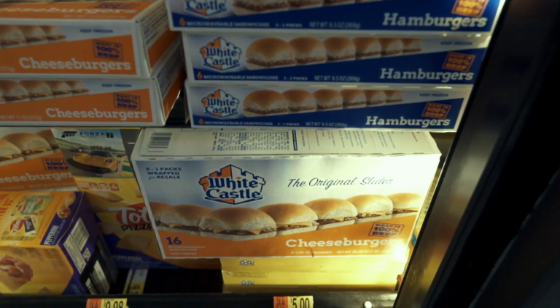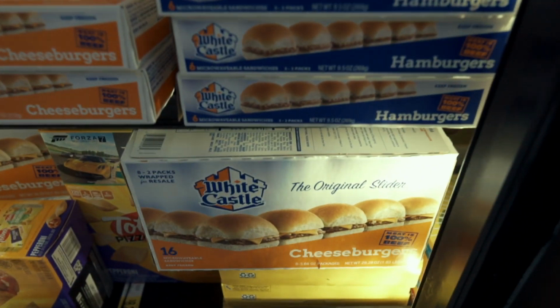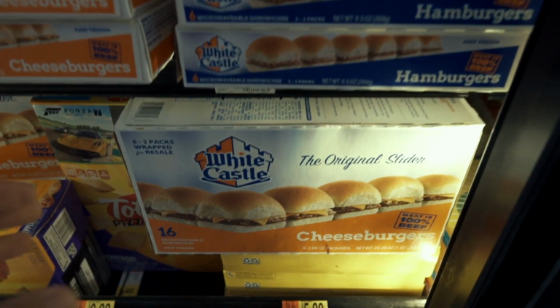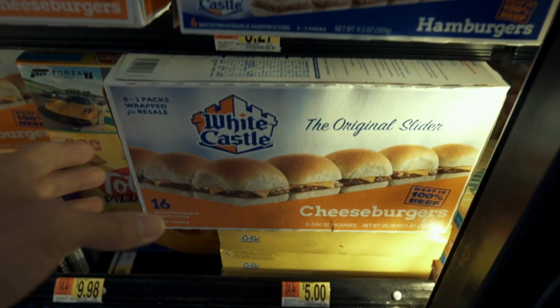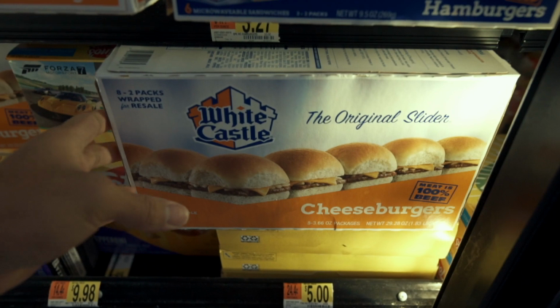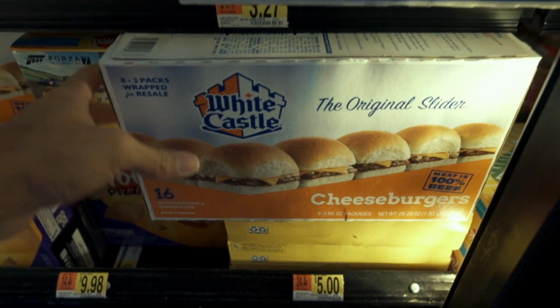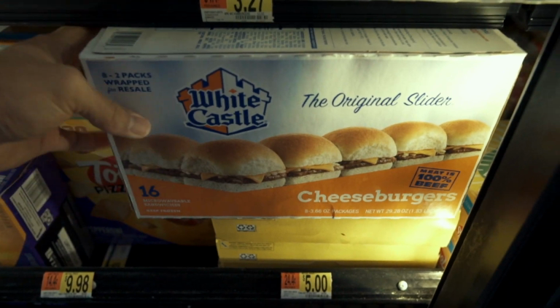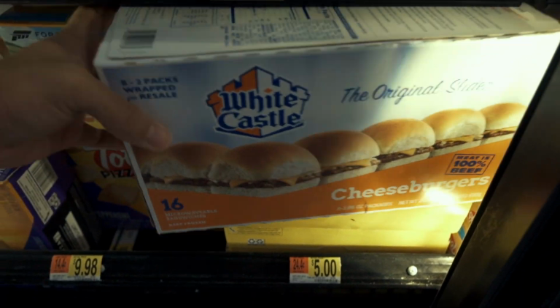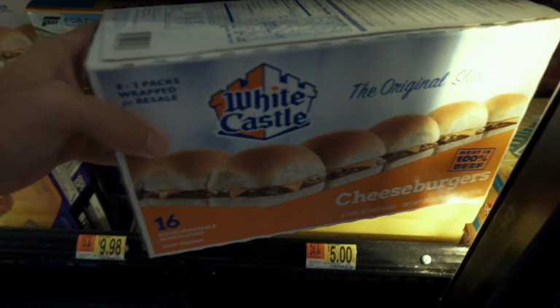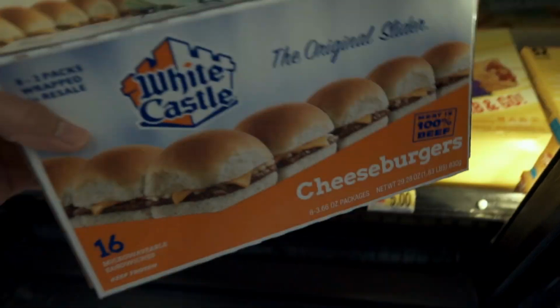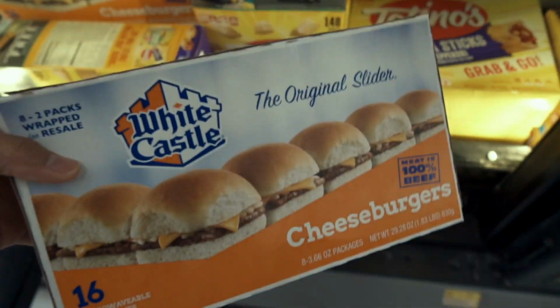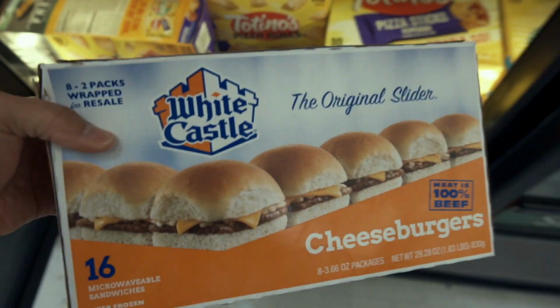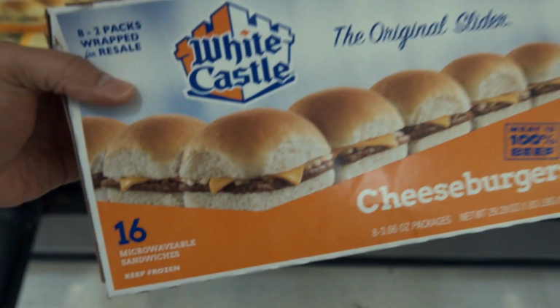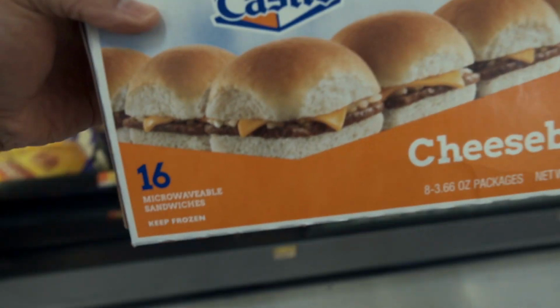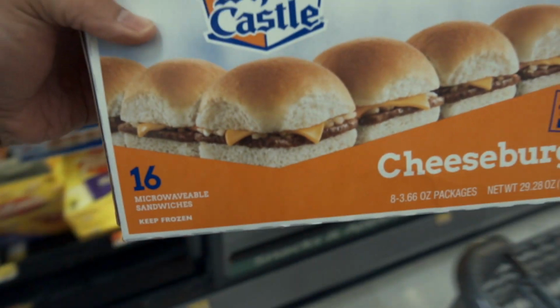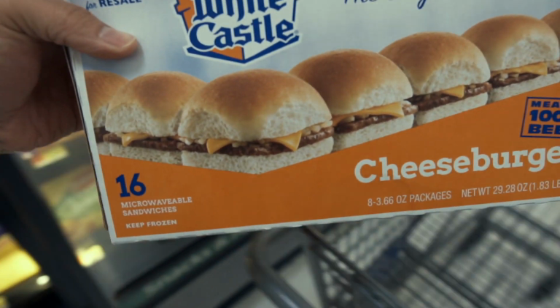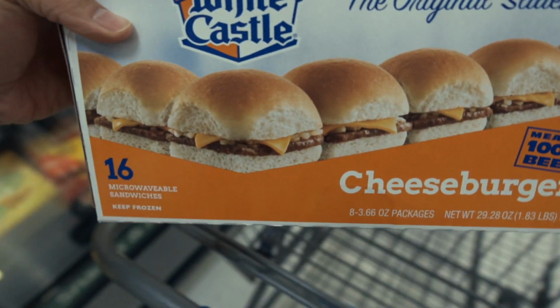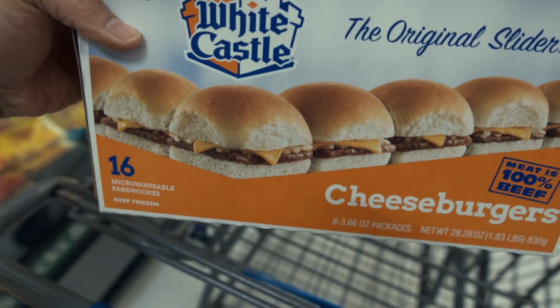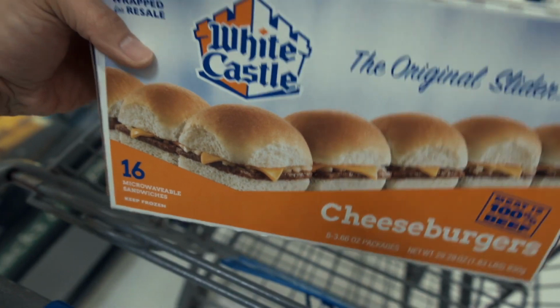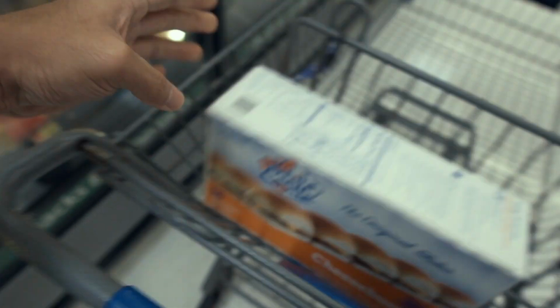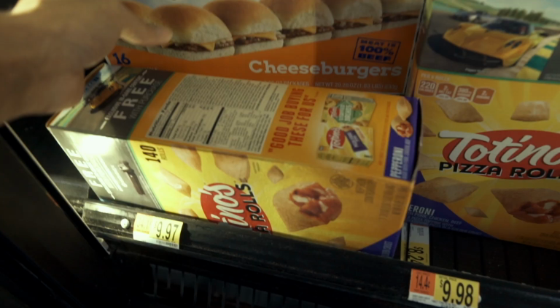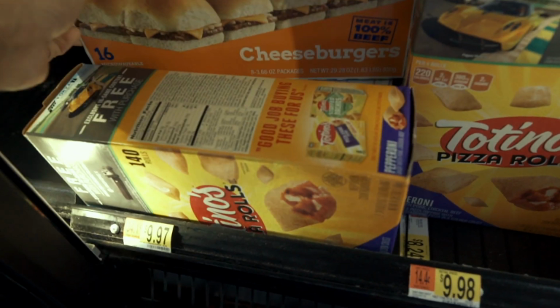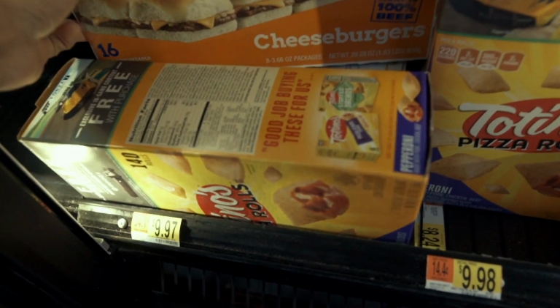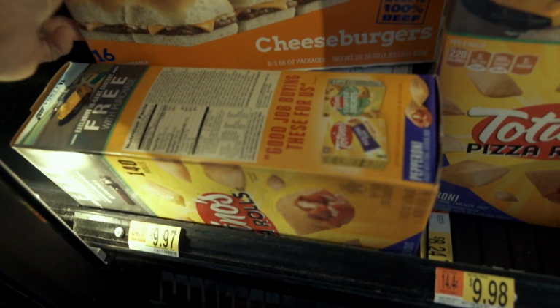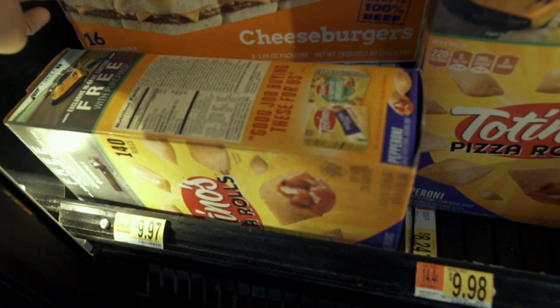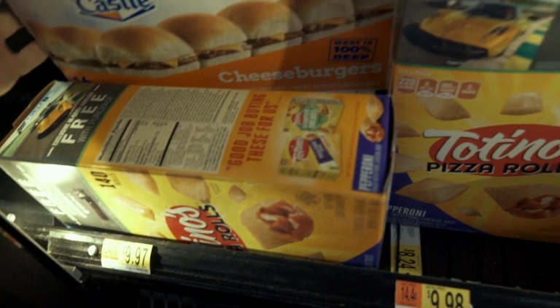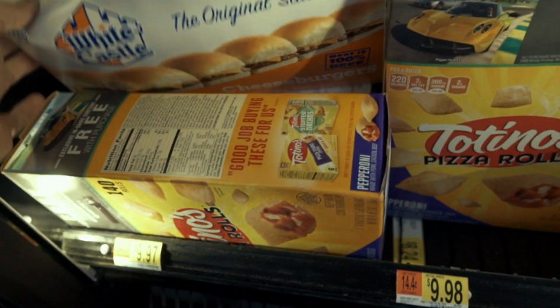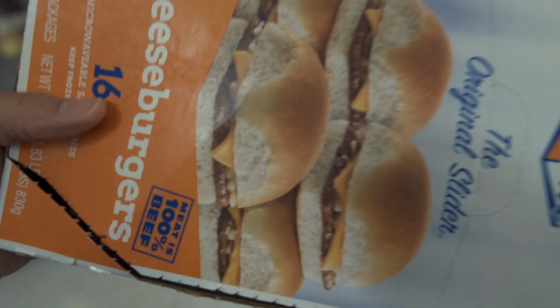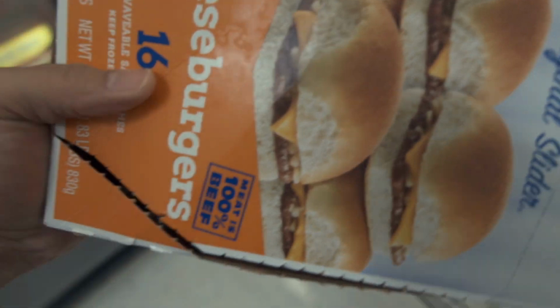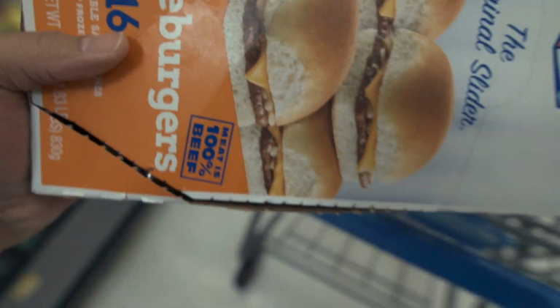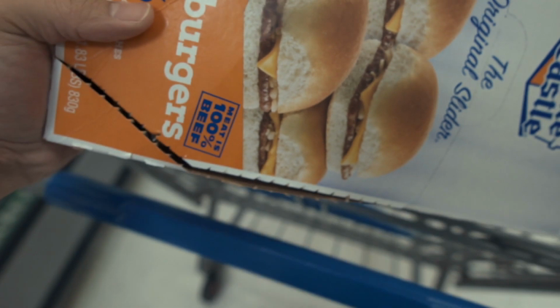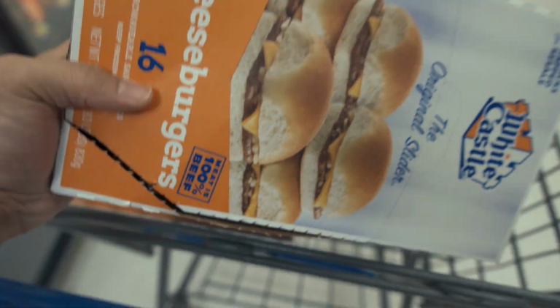Here we go. We have 16 White Castle burgers, but we're going to need more than that. Go ahead and get 32. Get this right over there.